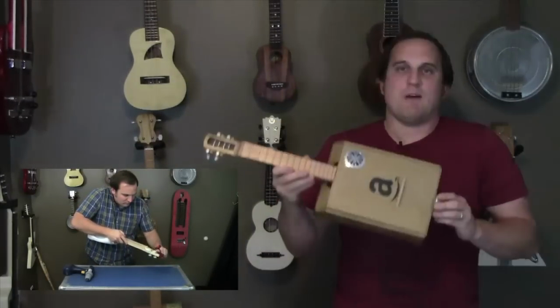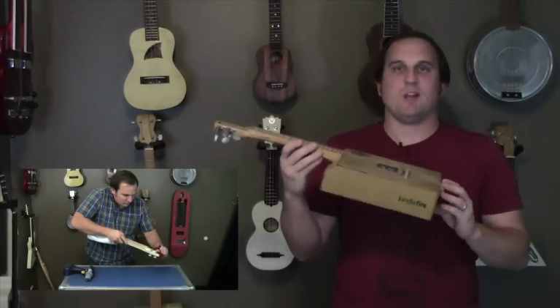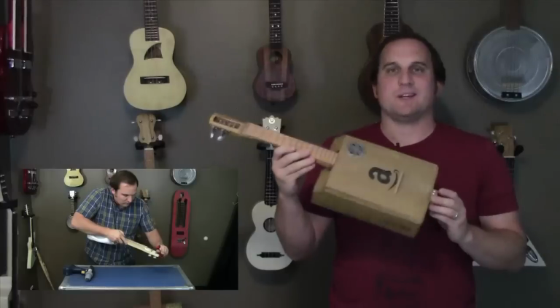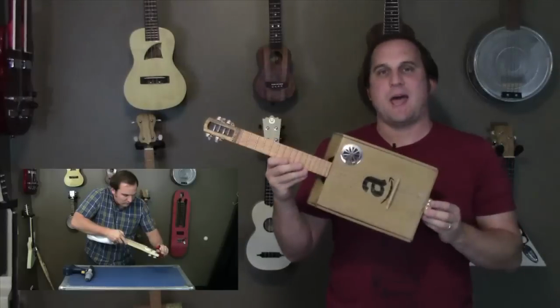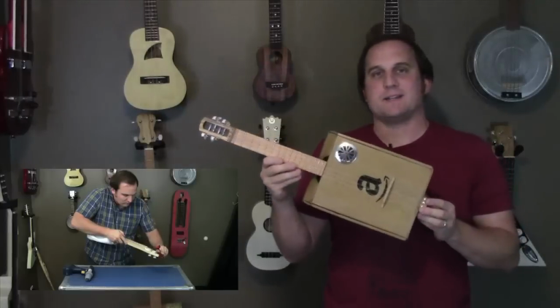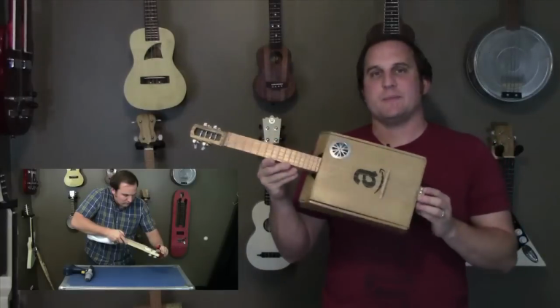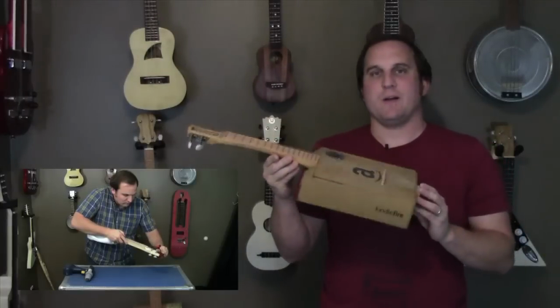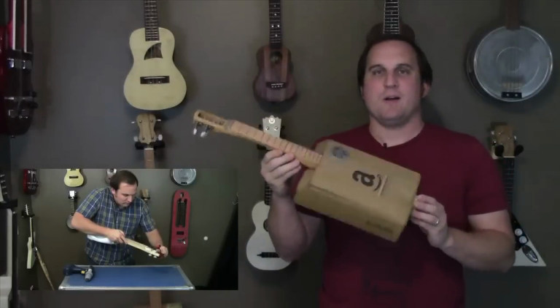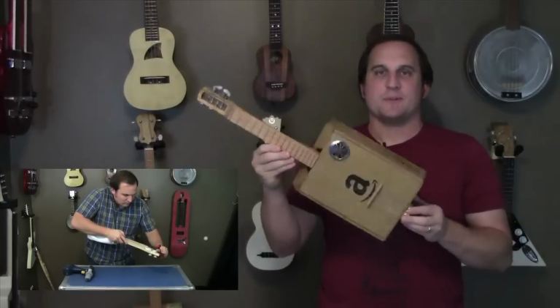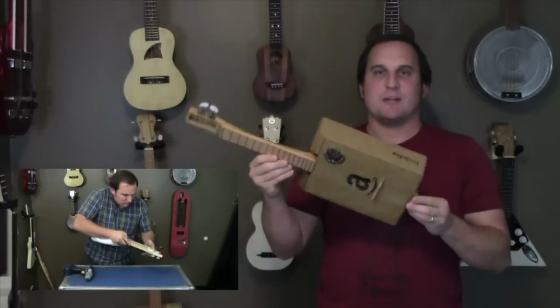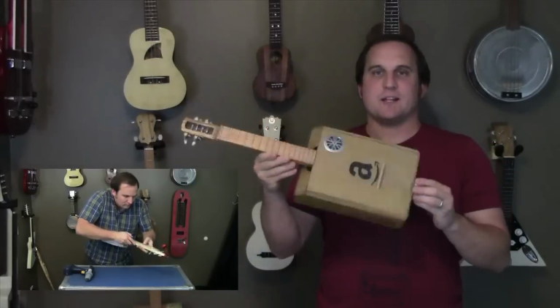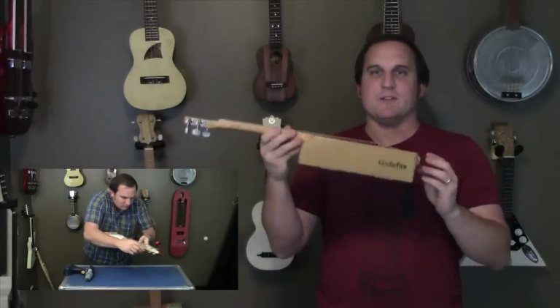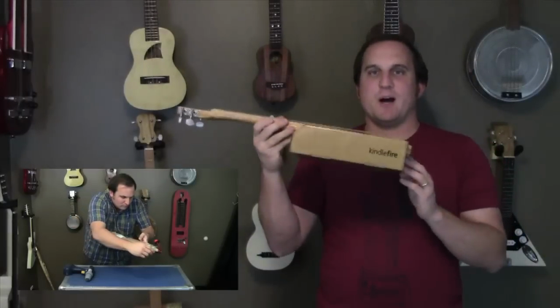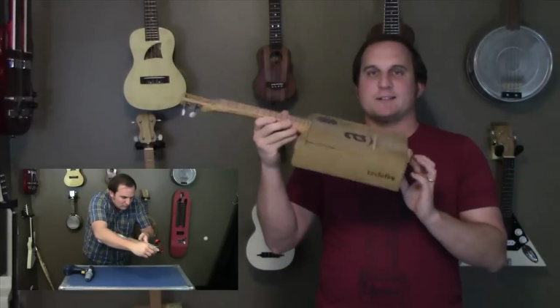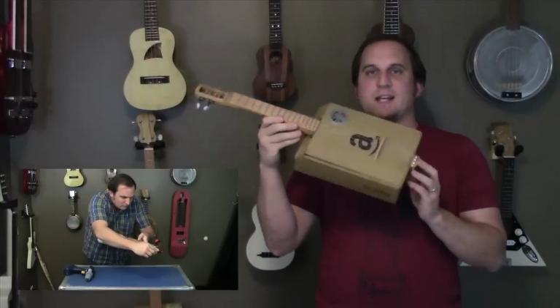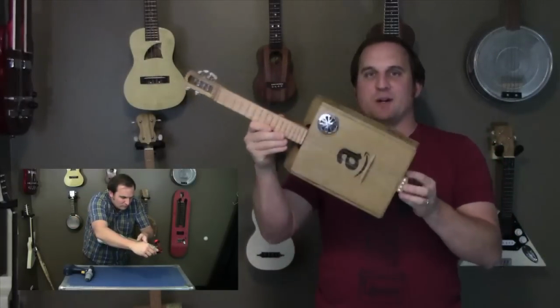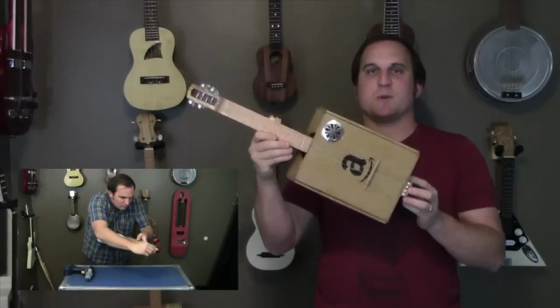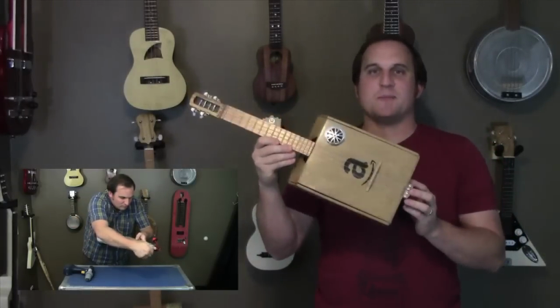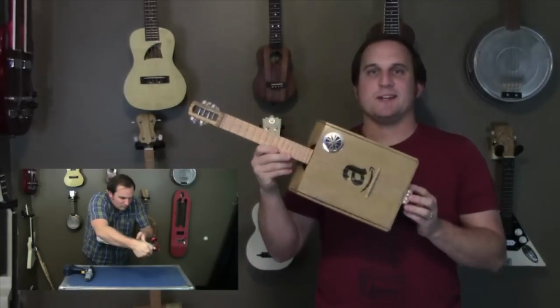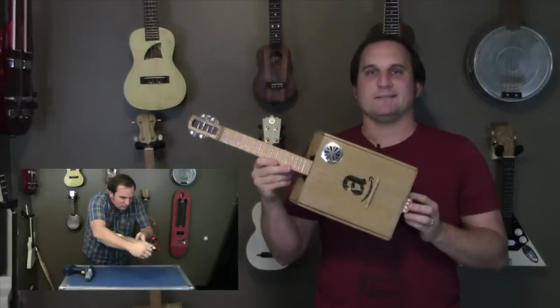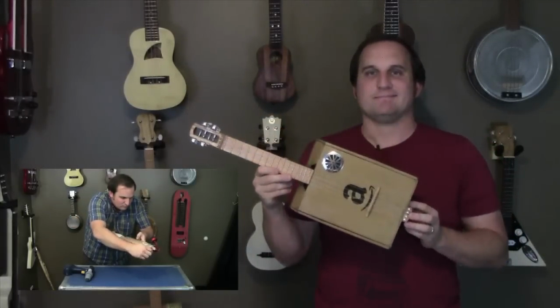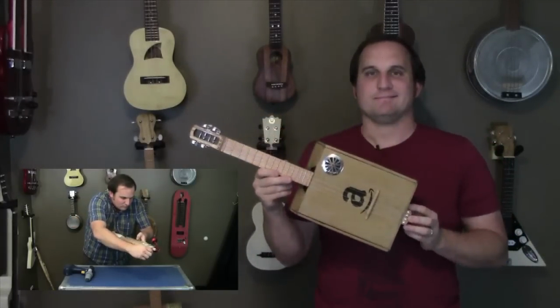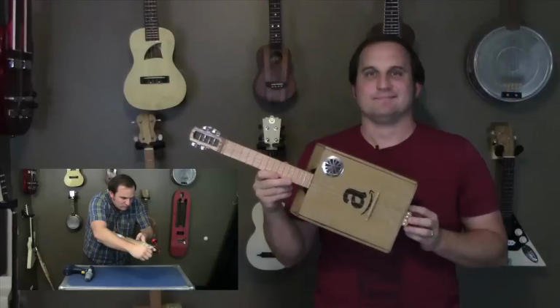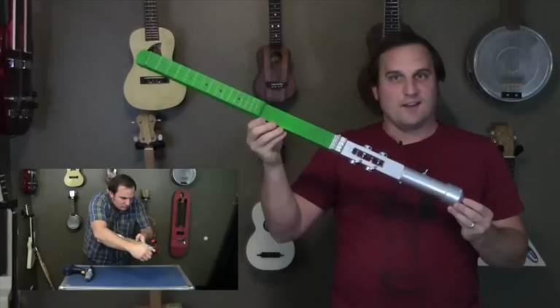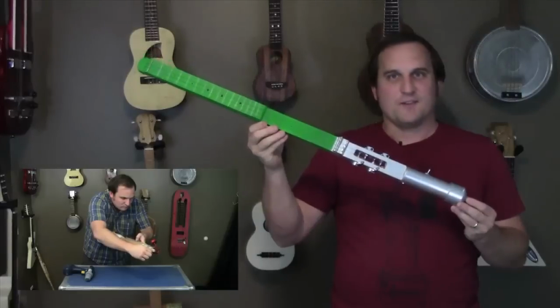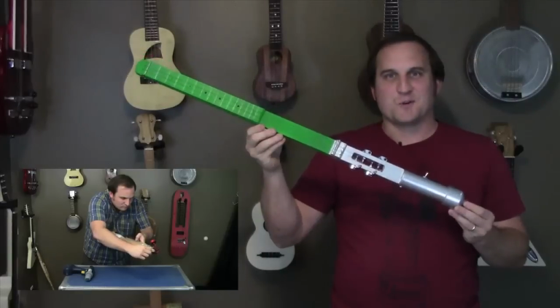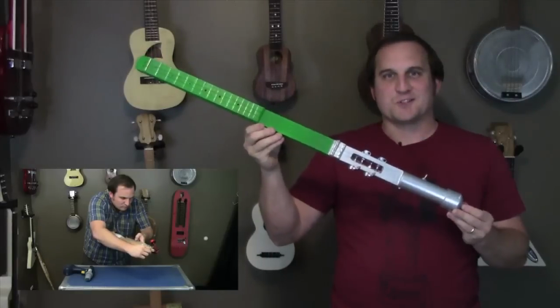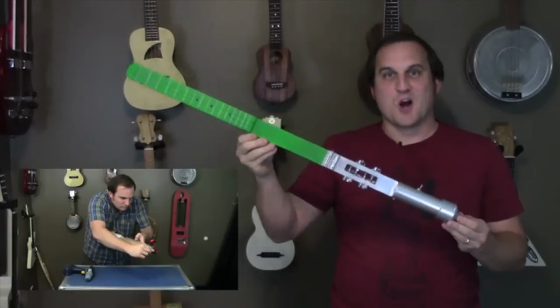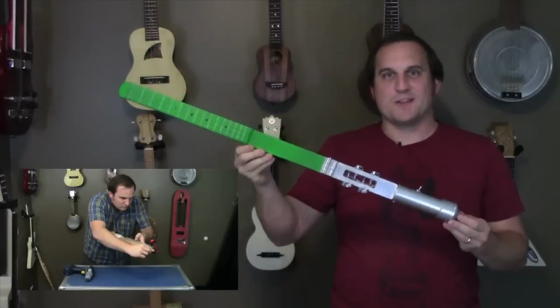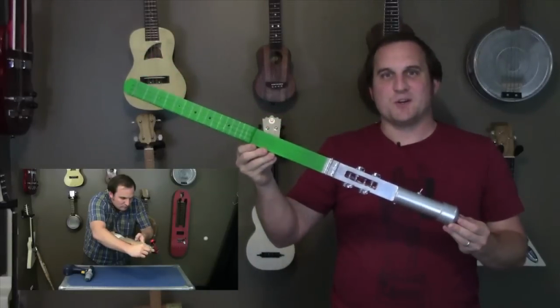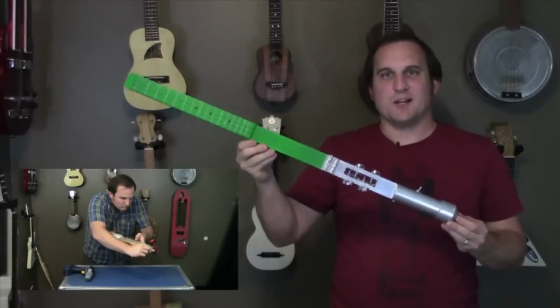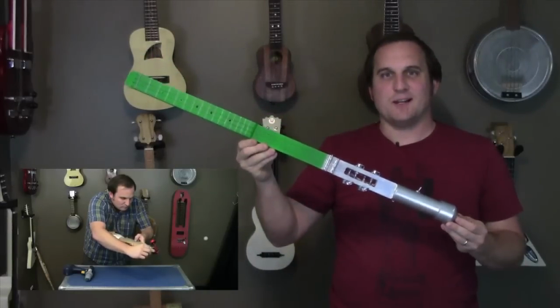Everyone loves to get packages in the mail, but sometimes I love the box as much as what comes in it. The force is strong with this ukulele.